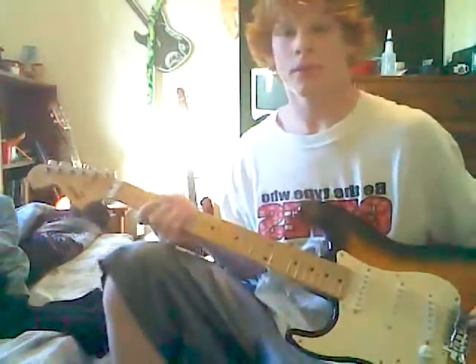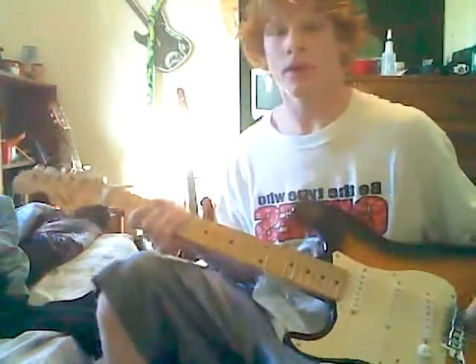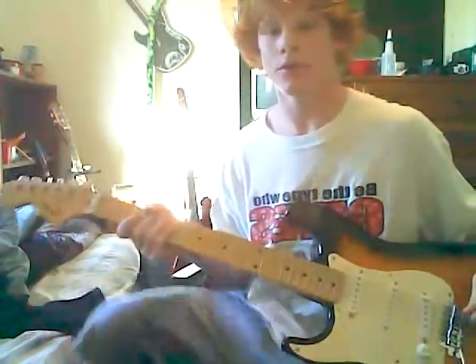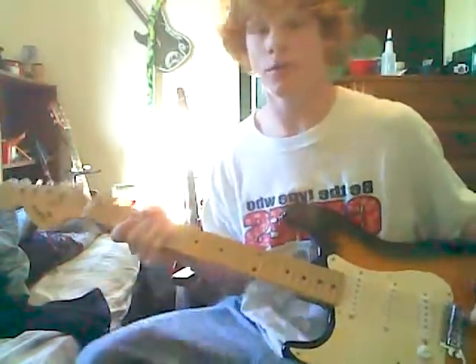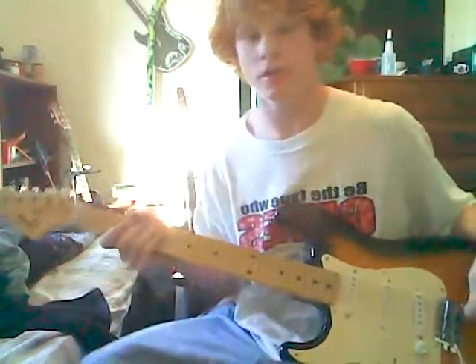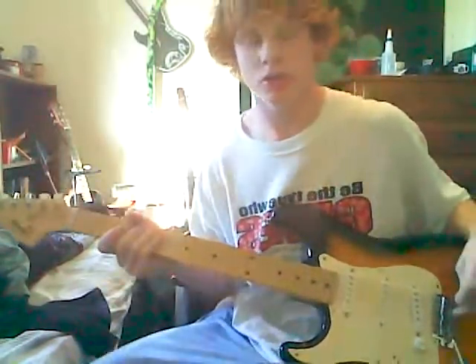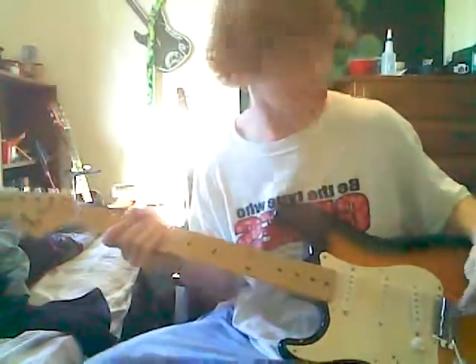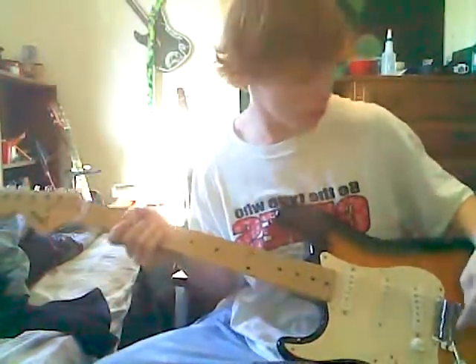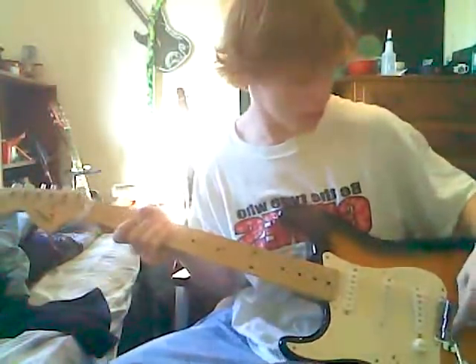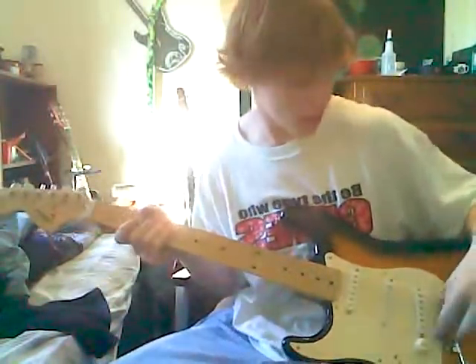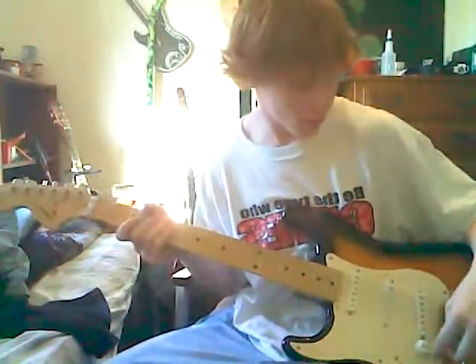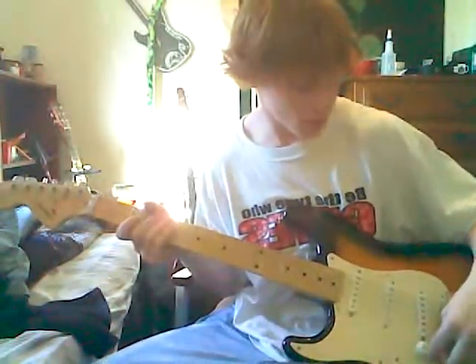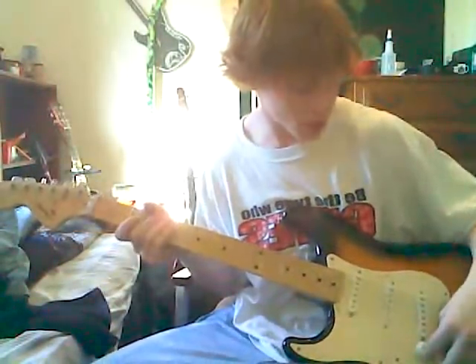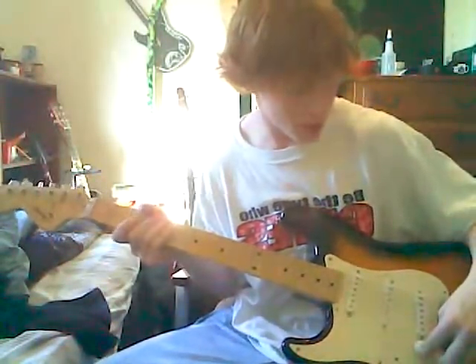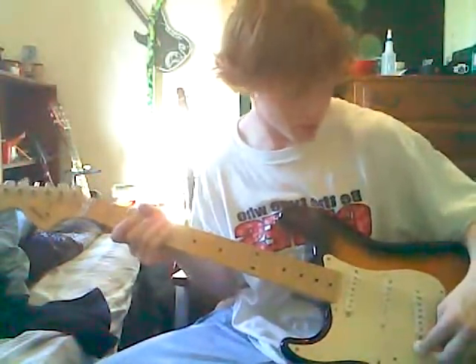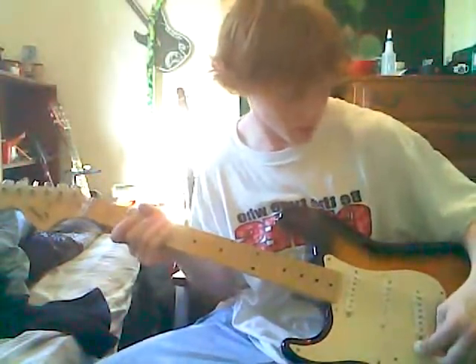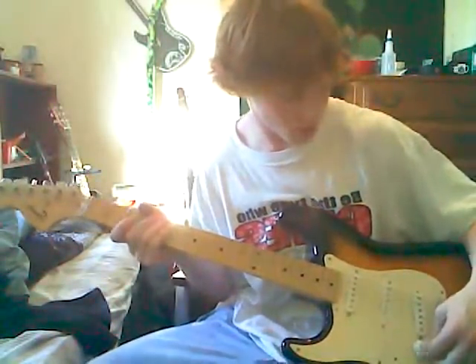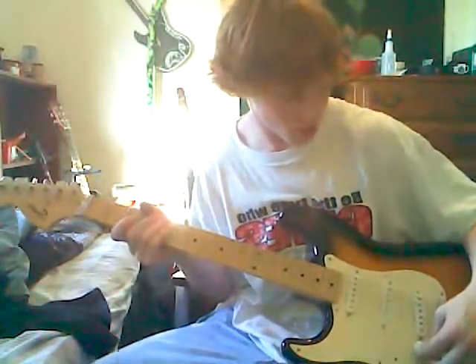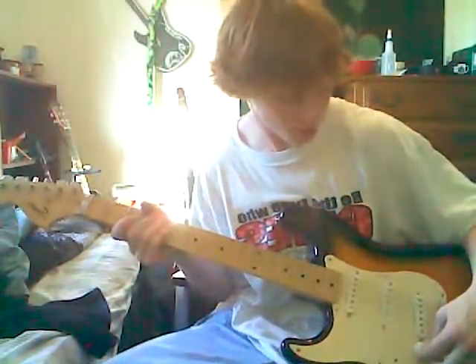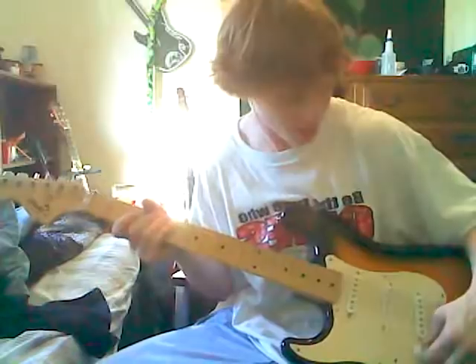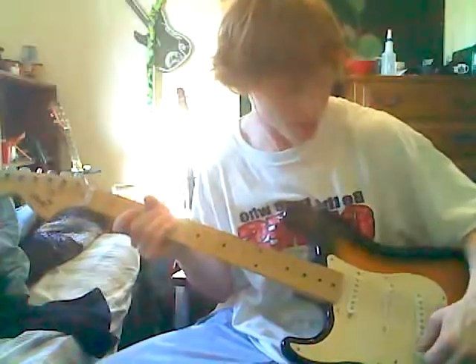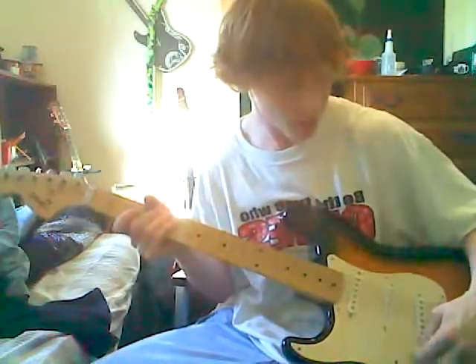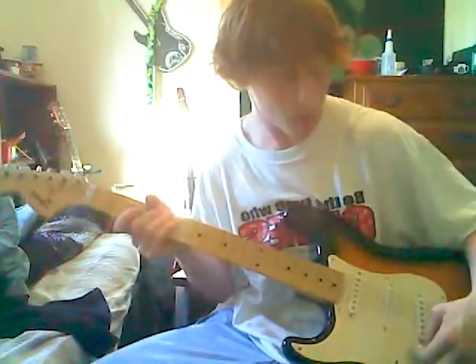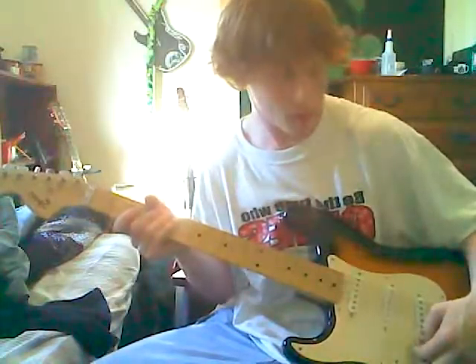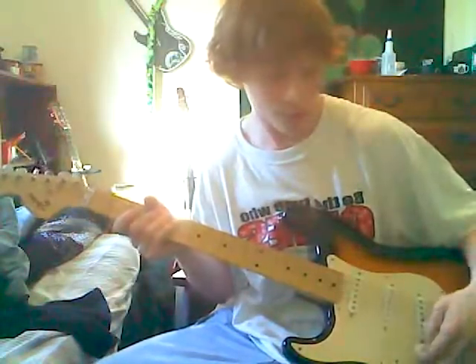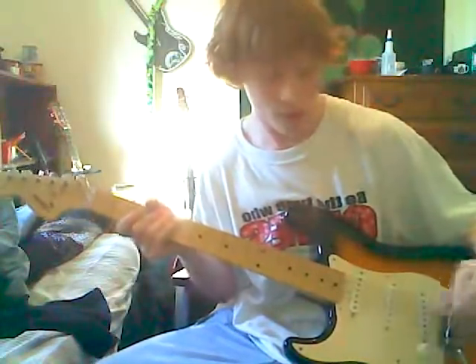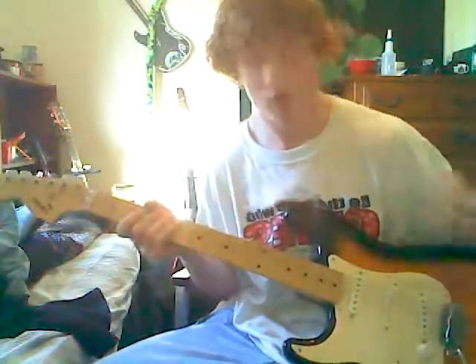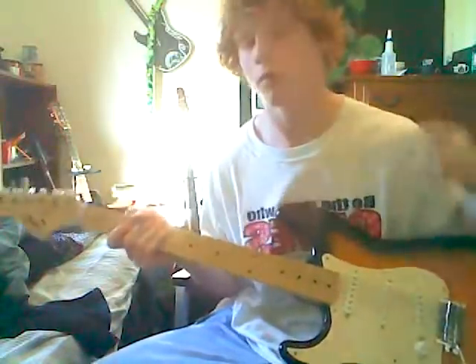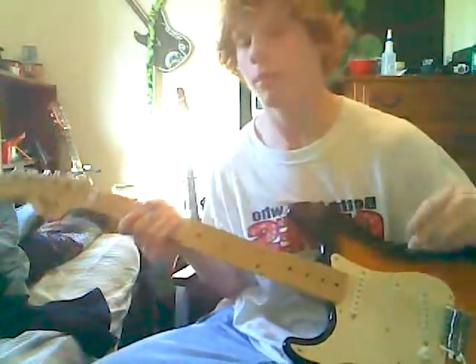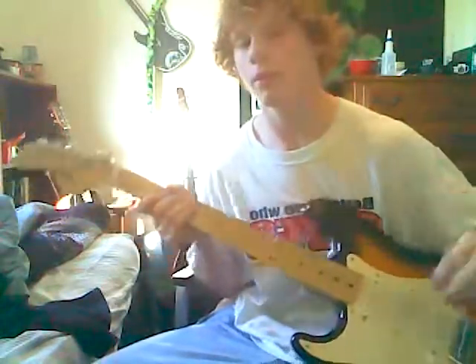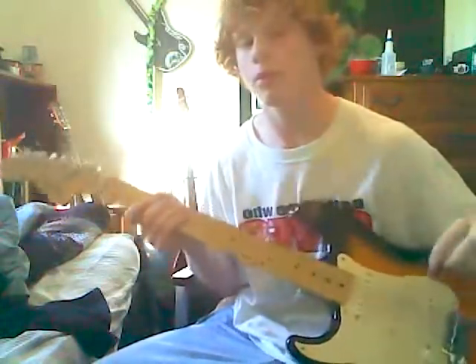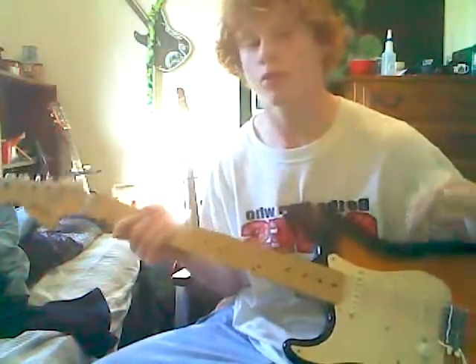Hey YouTube, this is Ginger Guitars, and I'm going to teach you how to play Last Resort by Papa Roach.